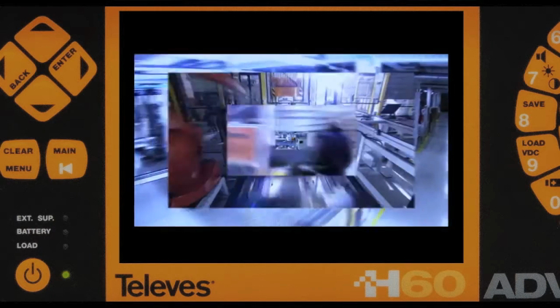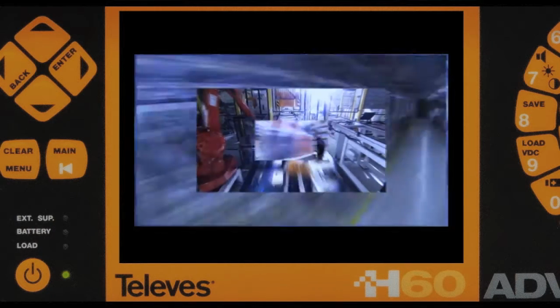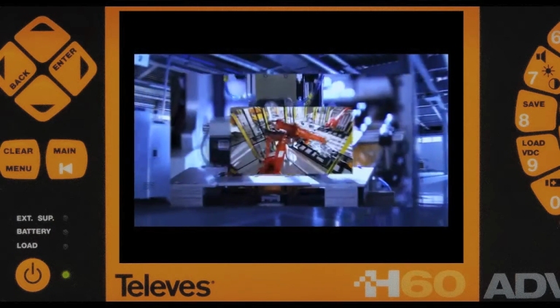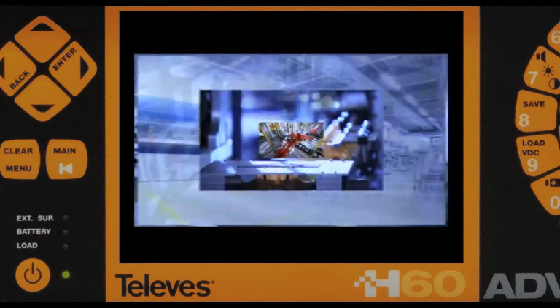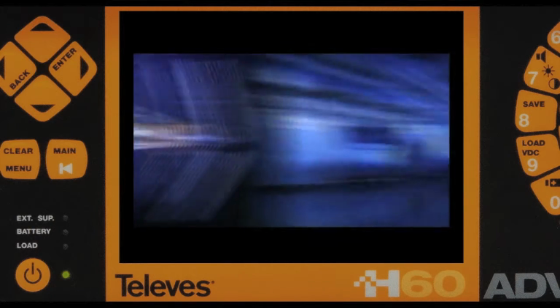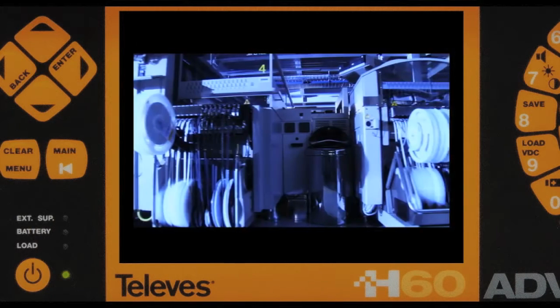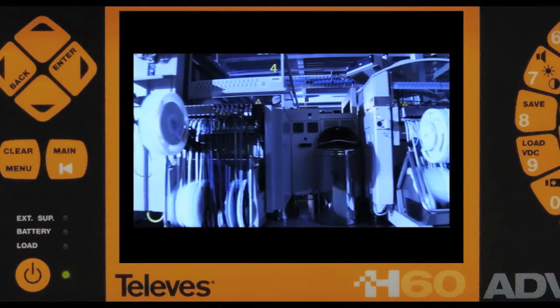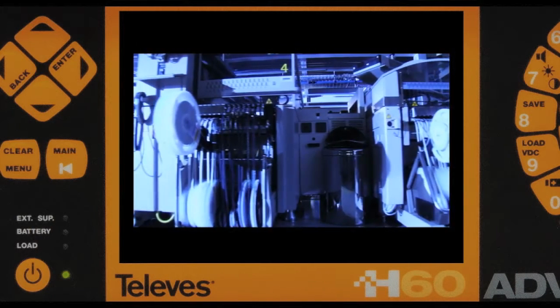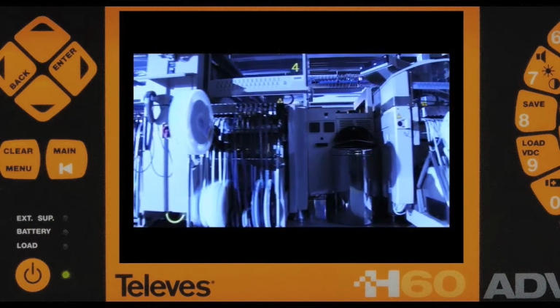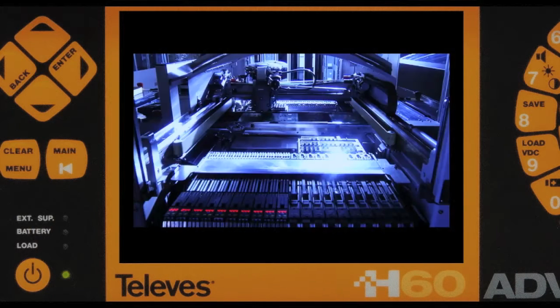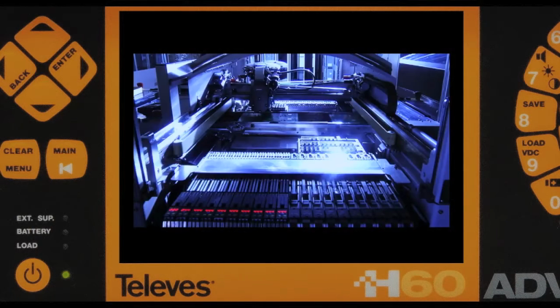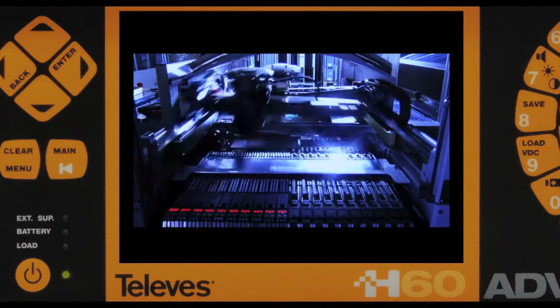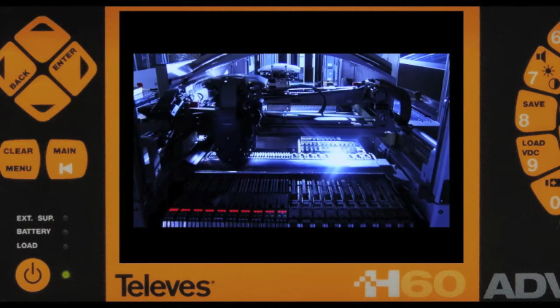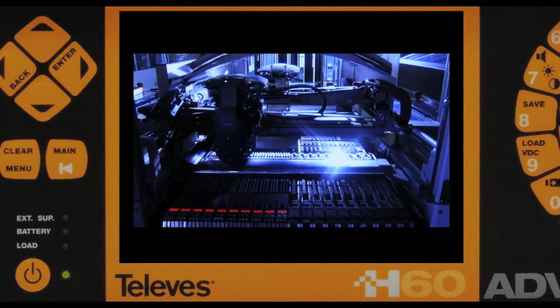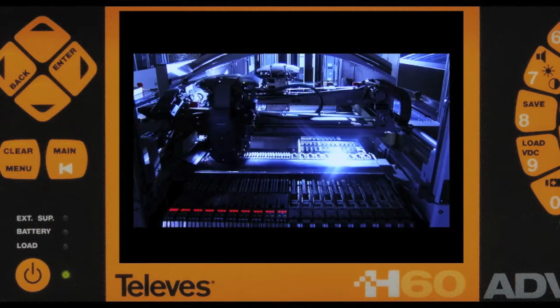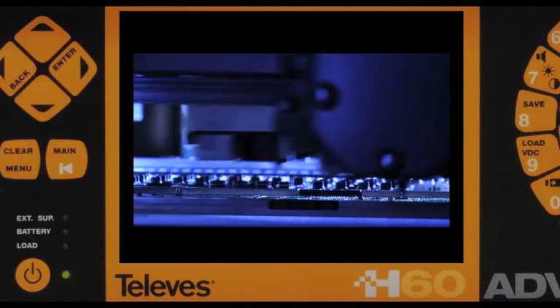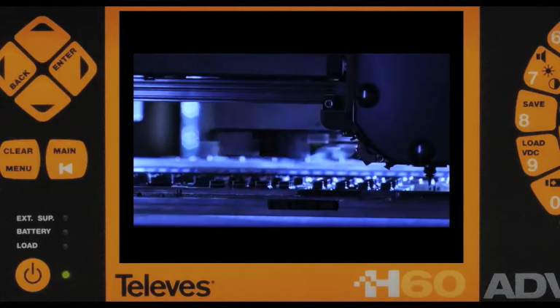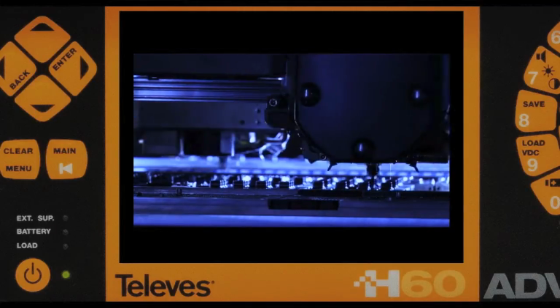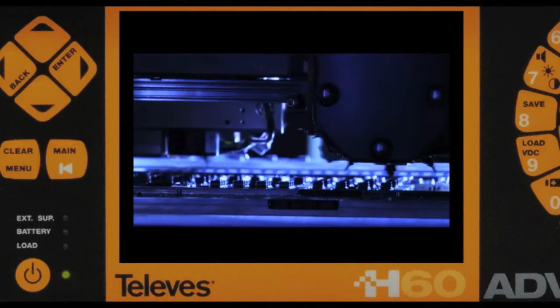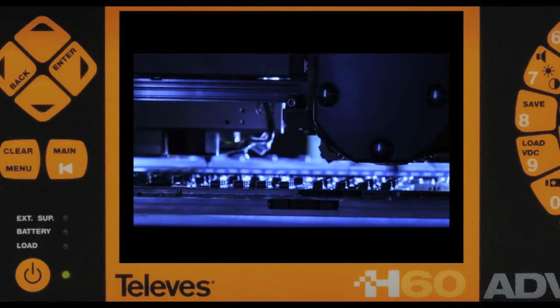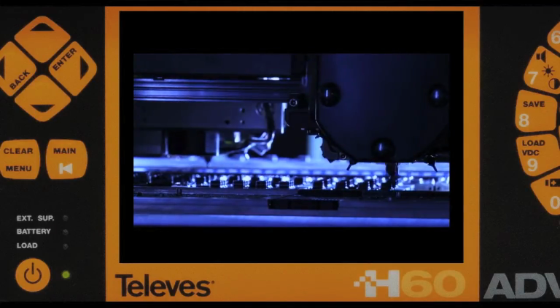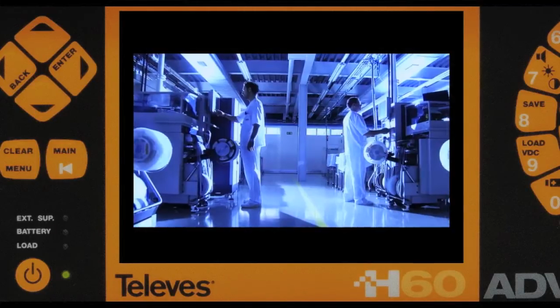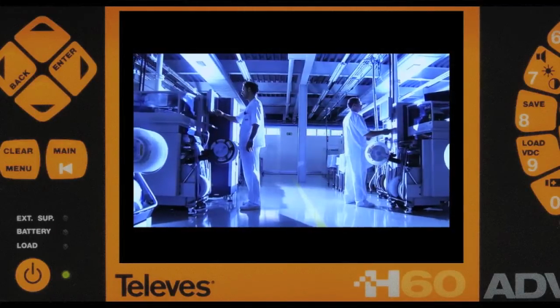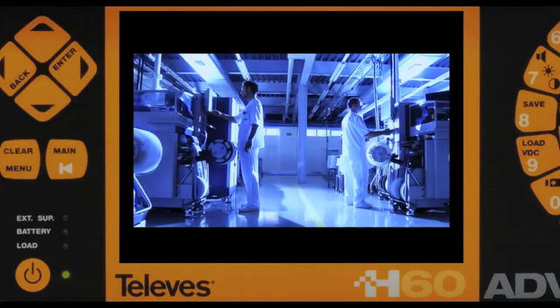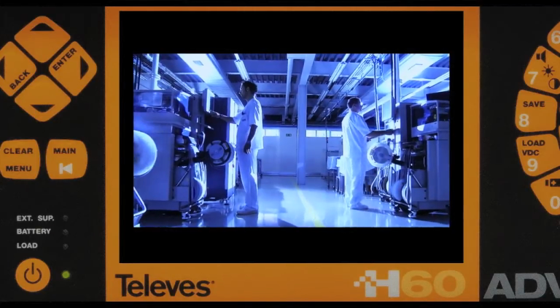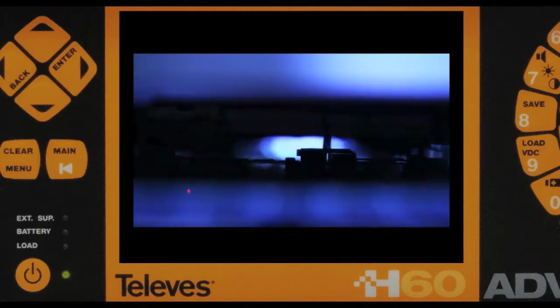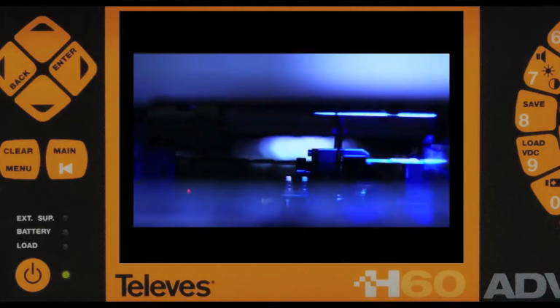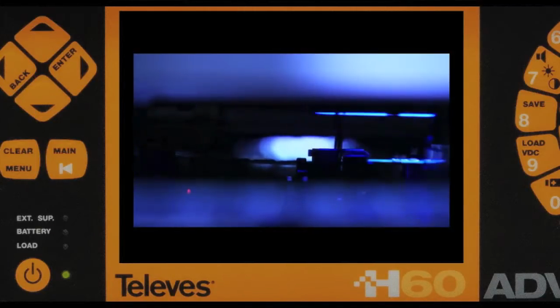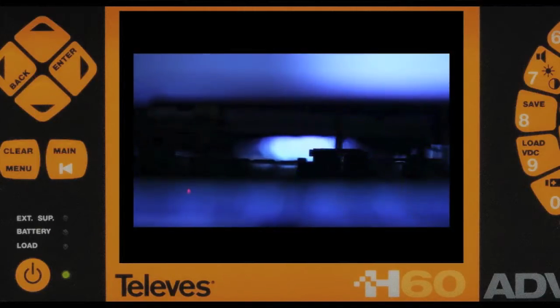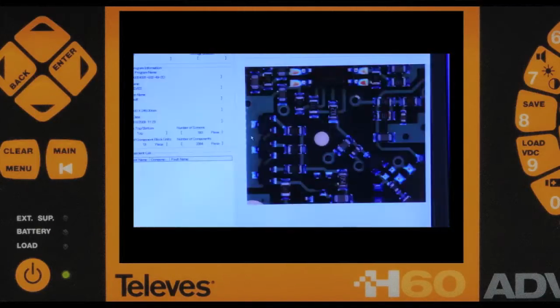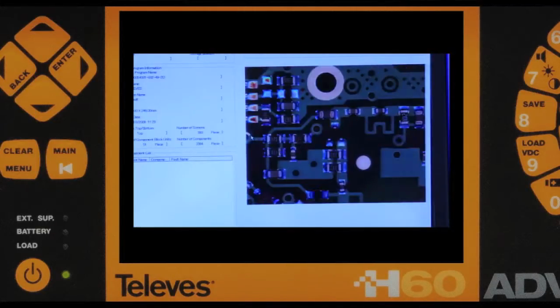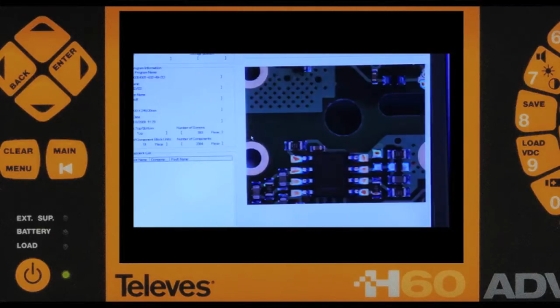The H60 is designed, developed, and manufactured entirely by the Televez Corporation, allowing for total quality control.